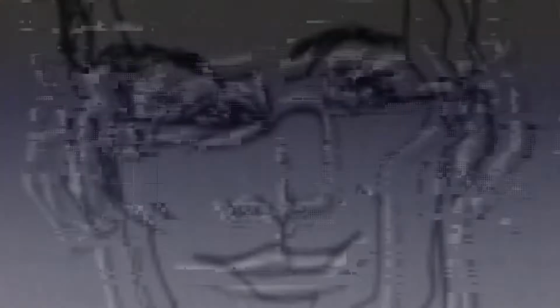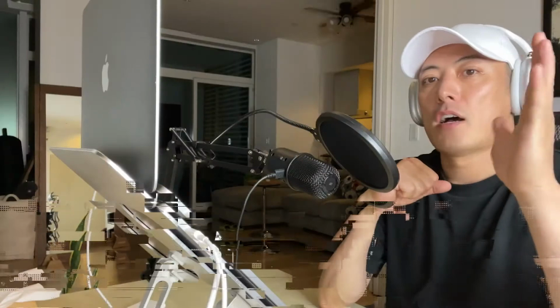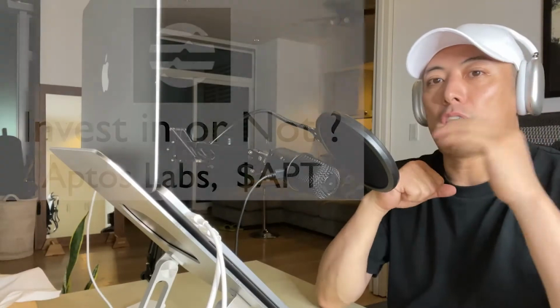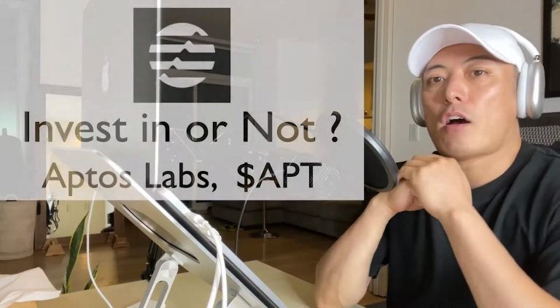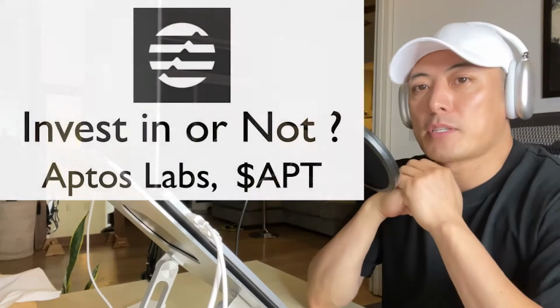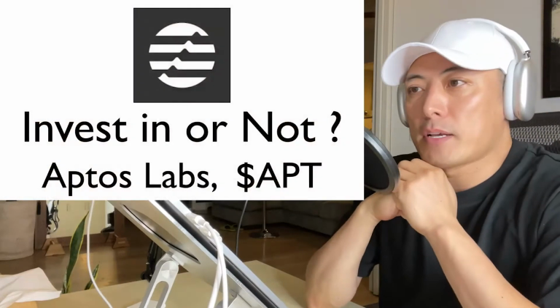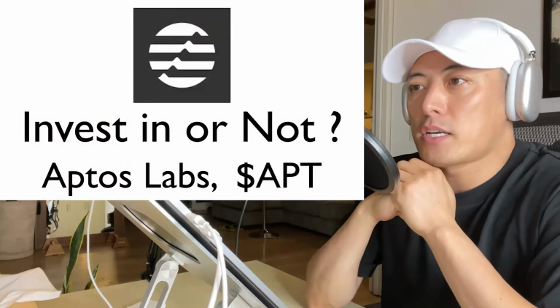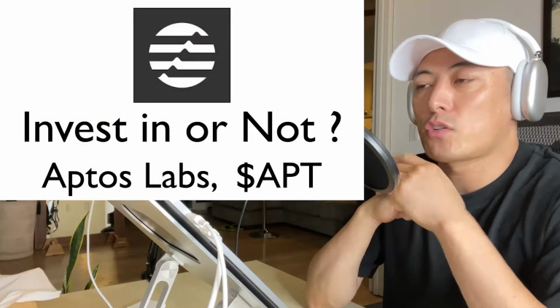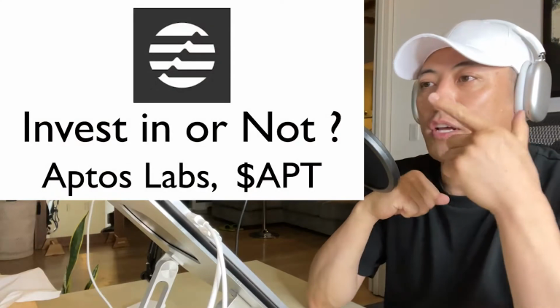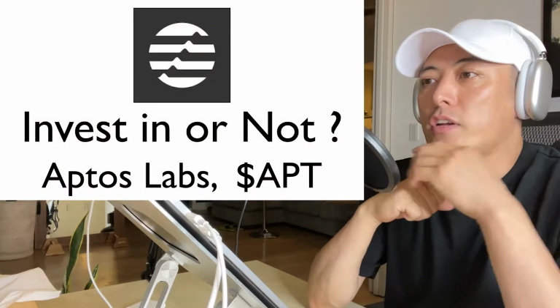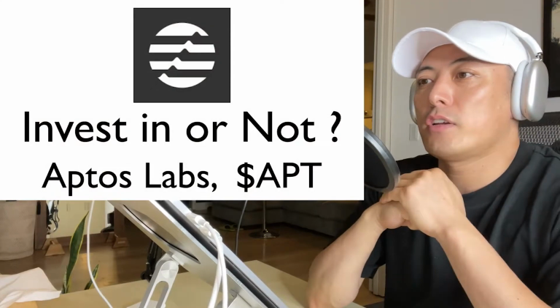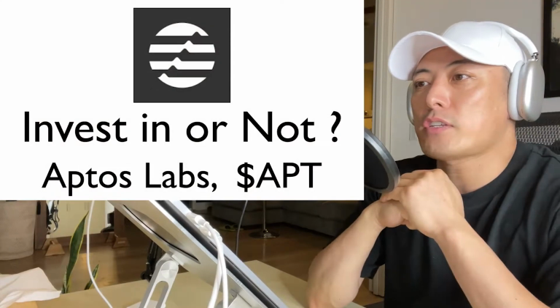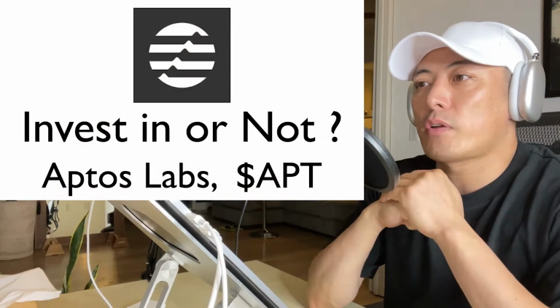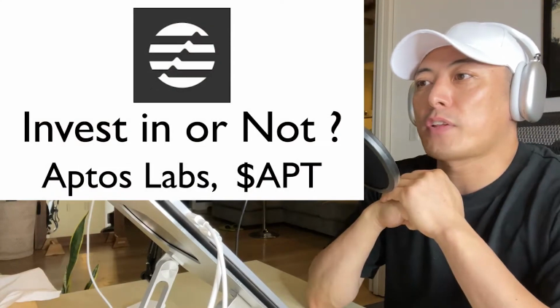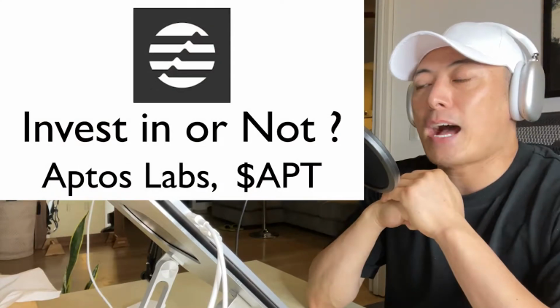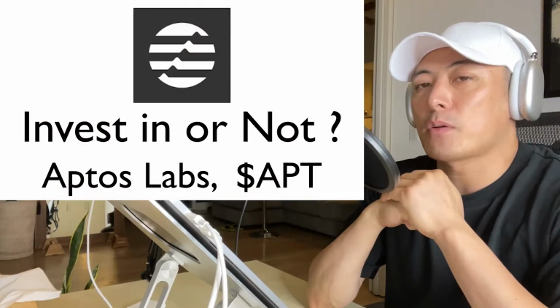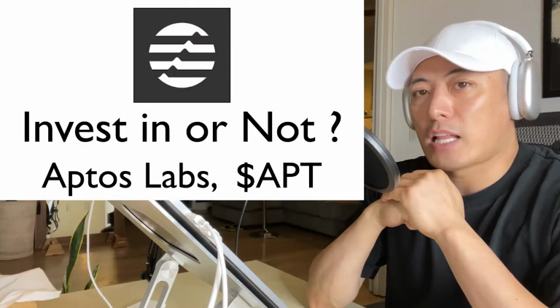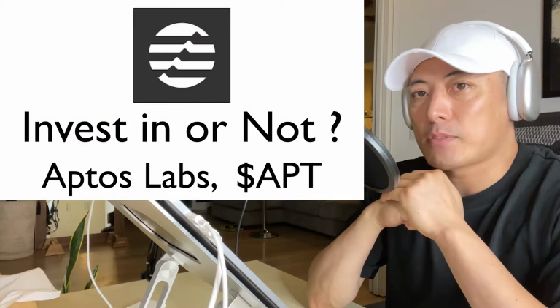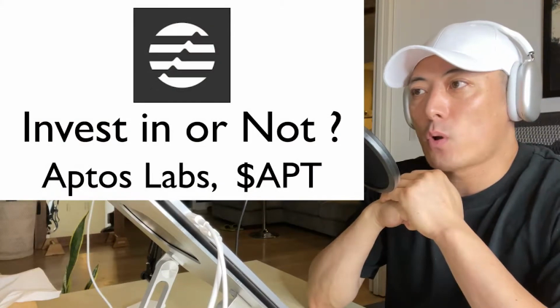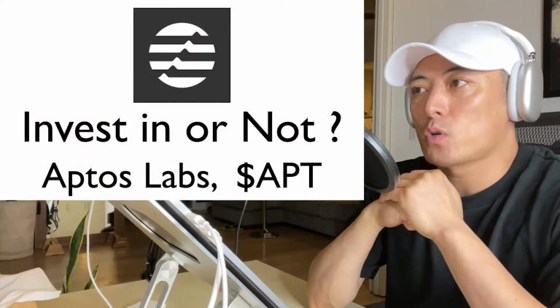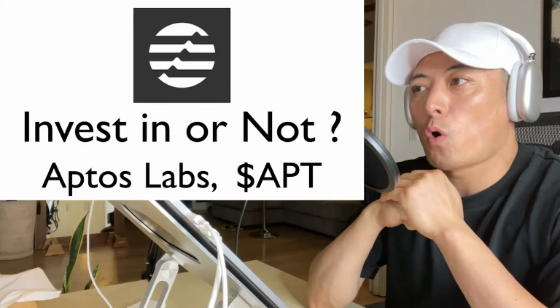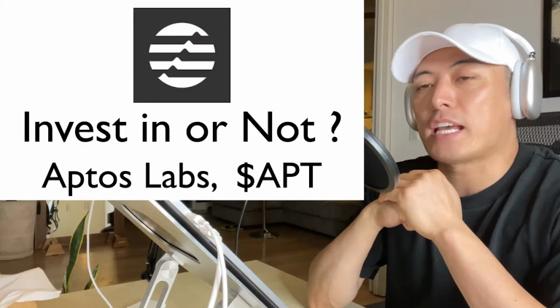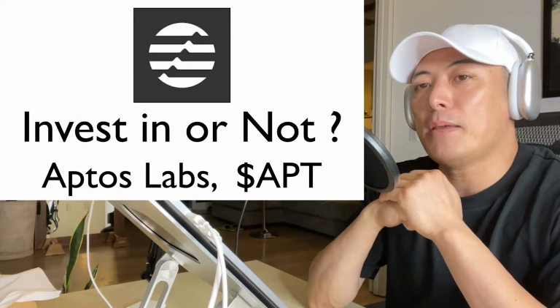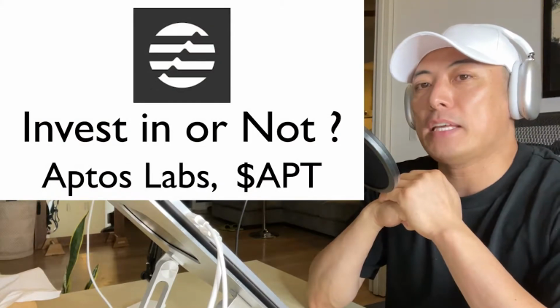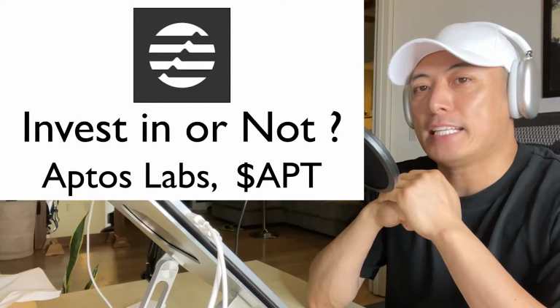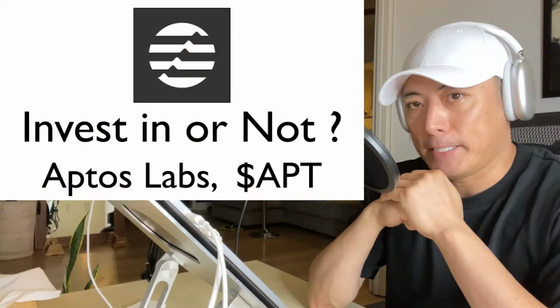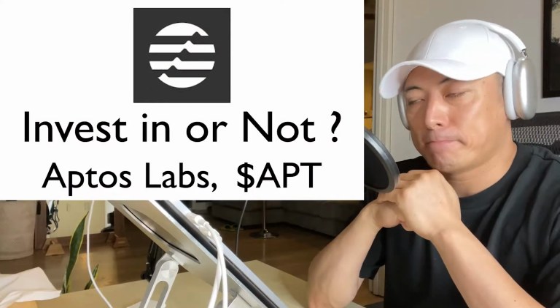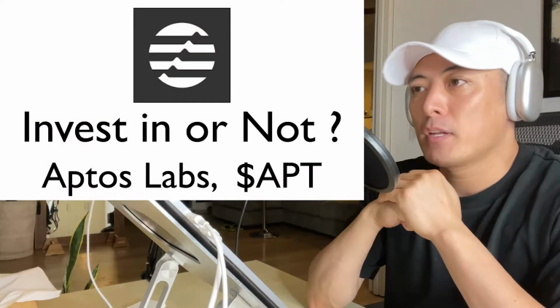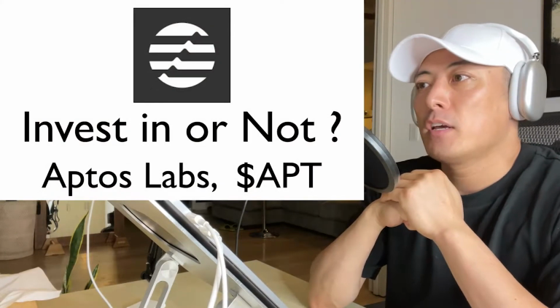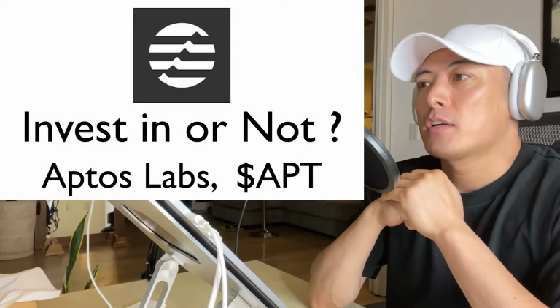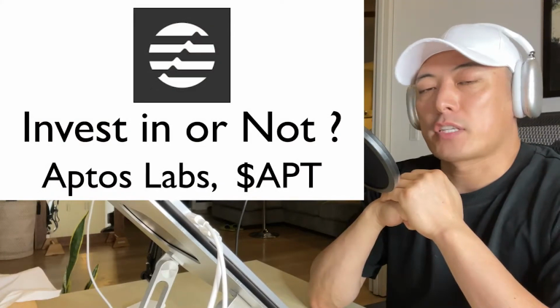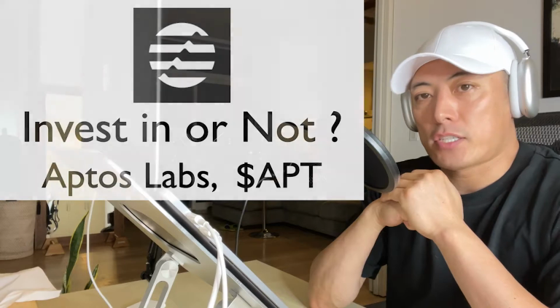Hi, hello, I'm Mr. Marcel. Today's investment review is for Aptos Labs token, called APT. So let's start.